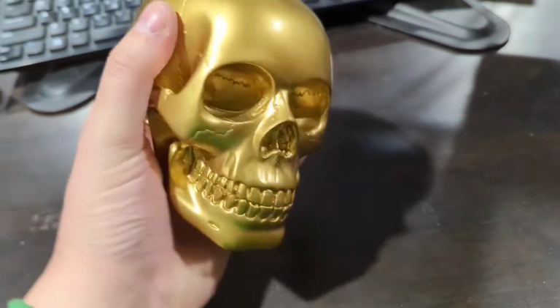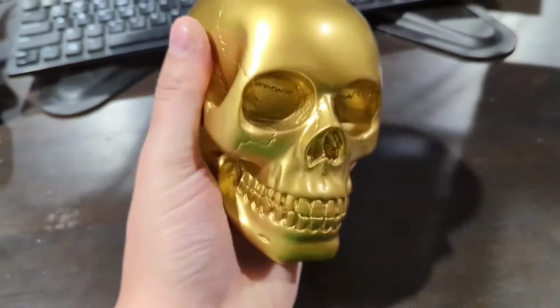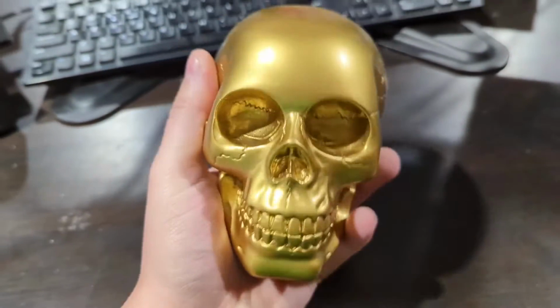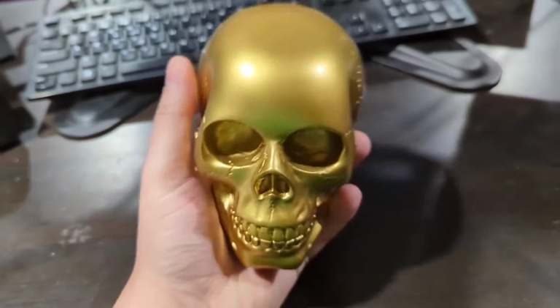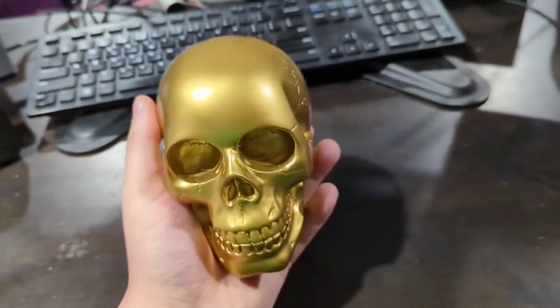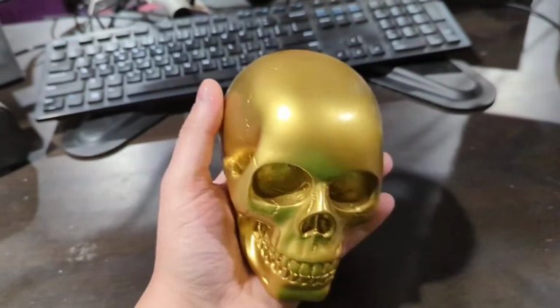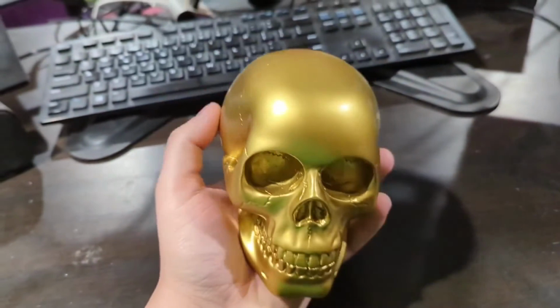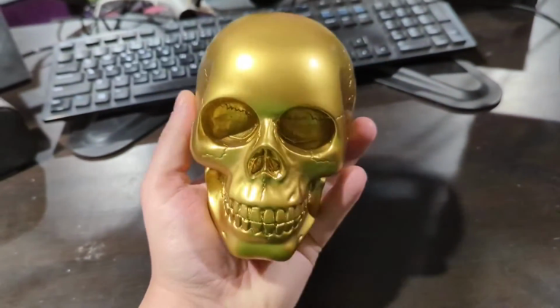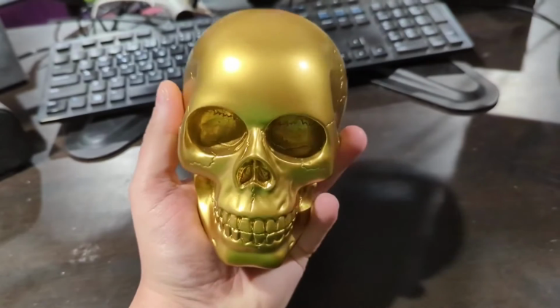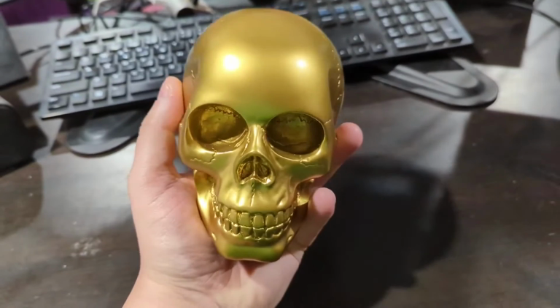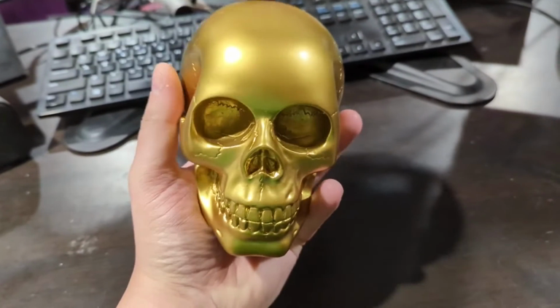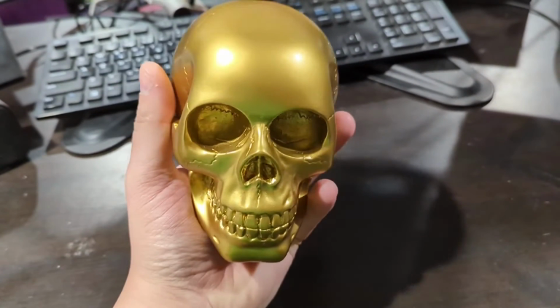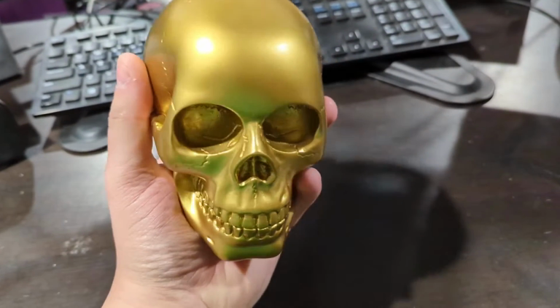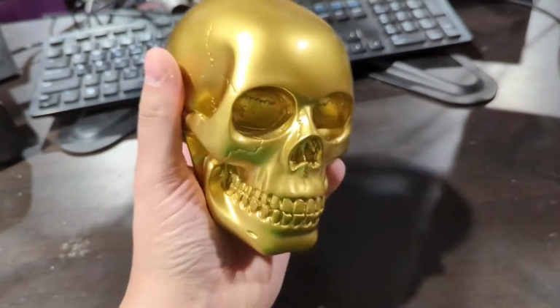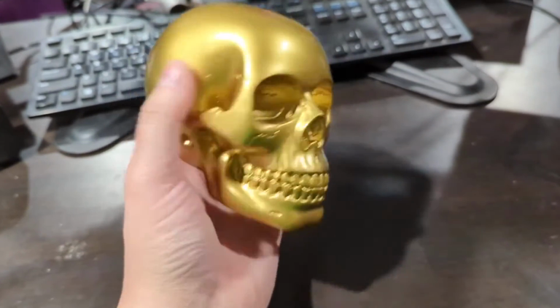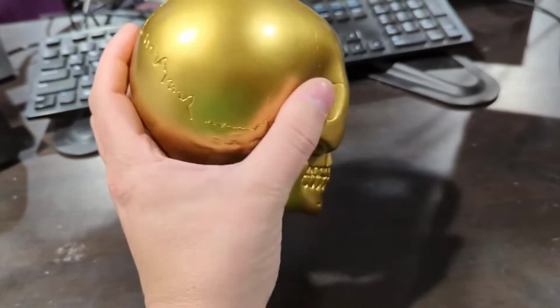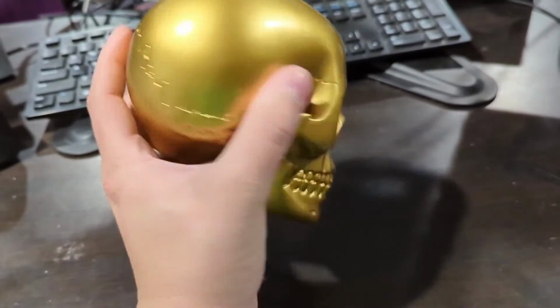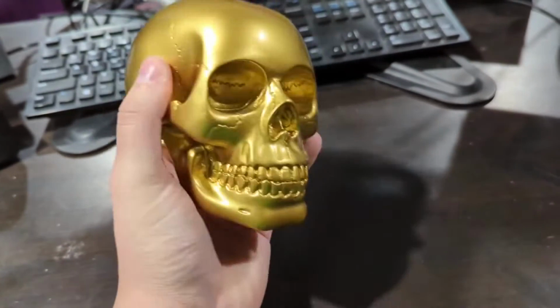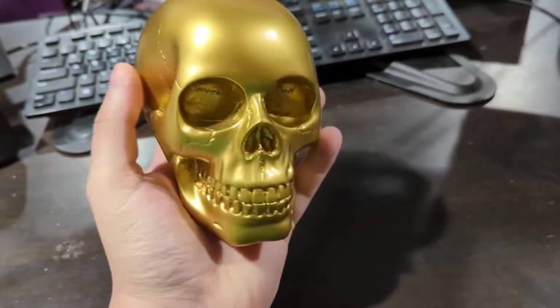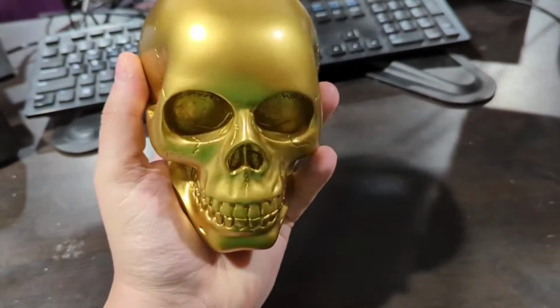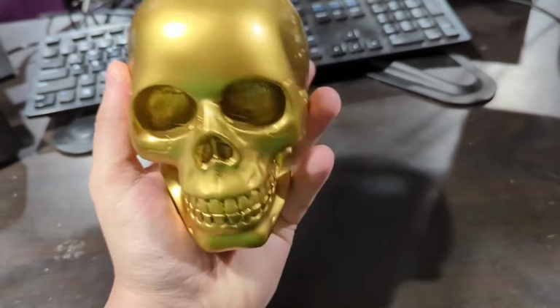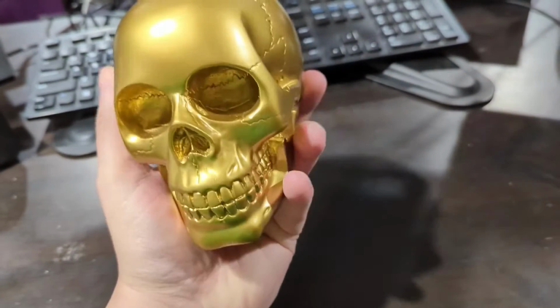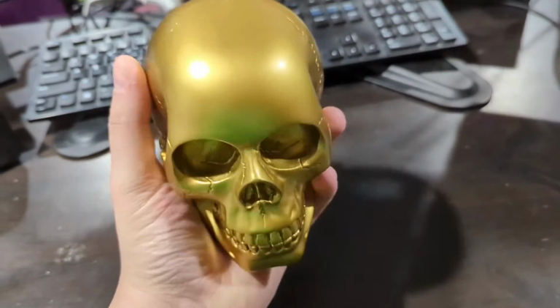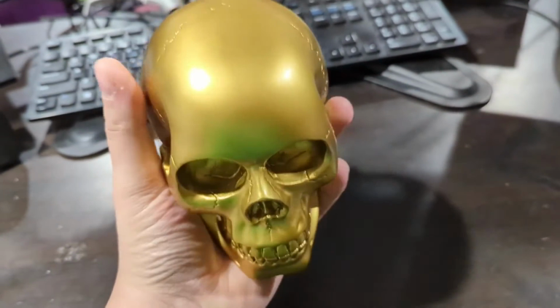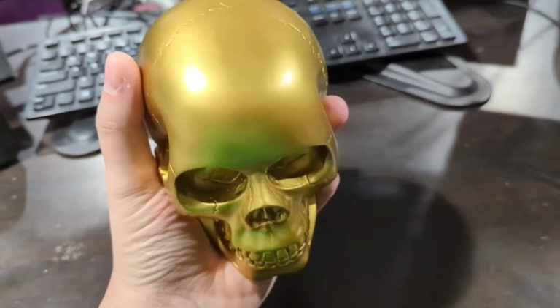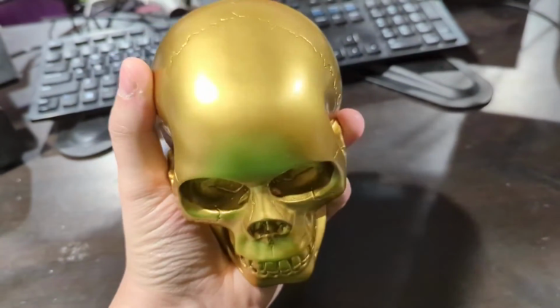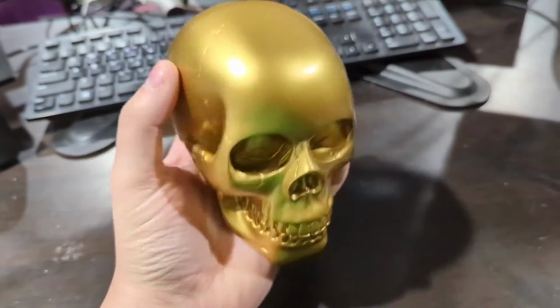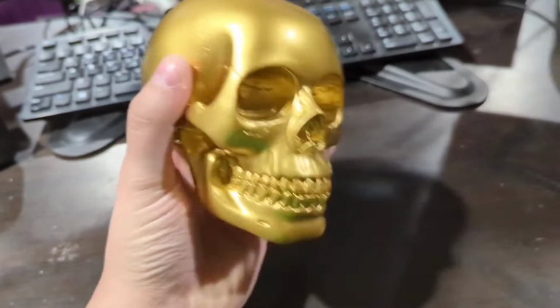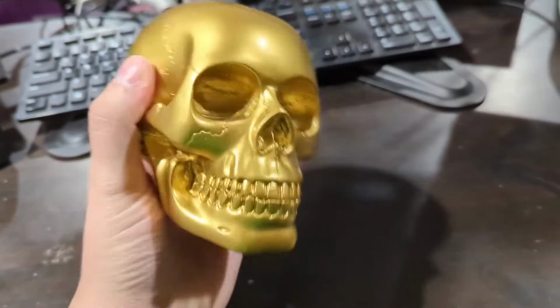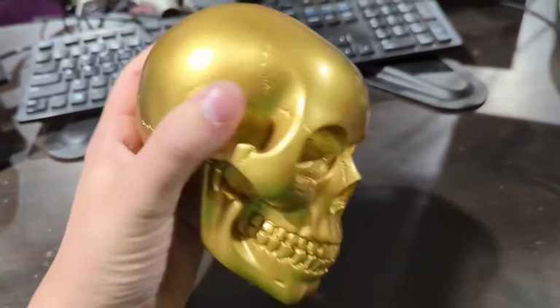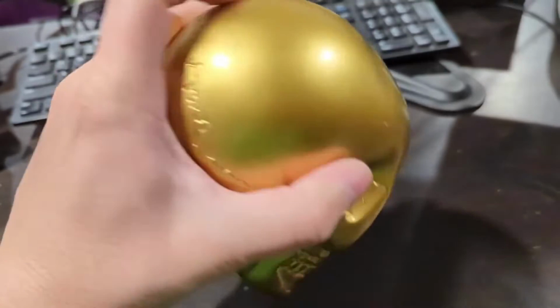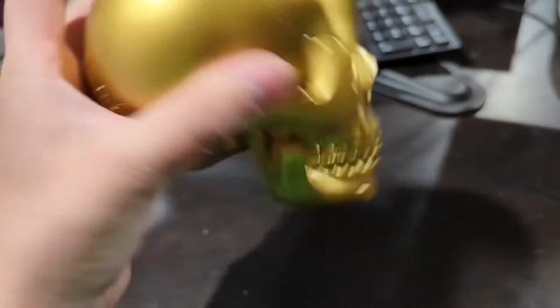First off, on size, I thought it would be a little bit bigger, but as you can see, it kind of fits in your hand. It's about the size of a softball, maybe a little bit larger.